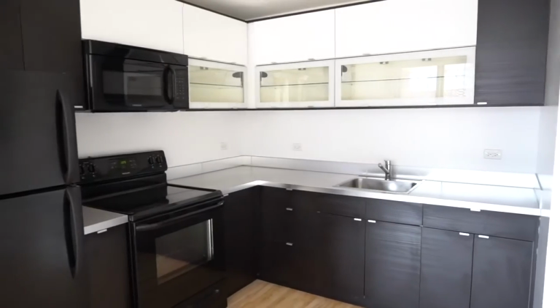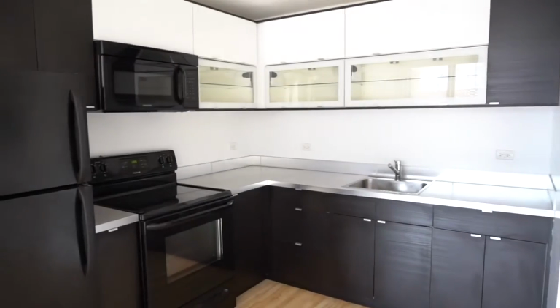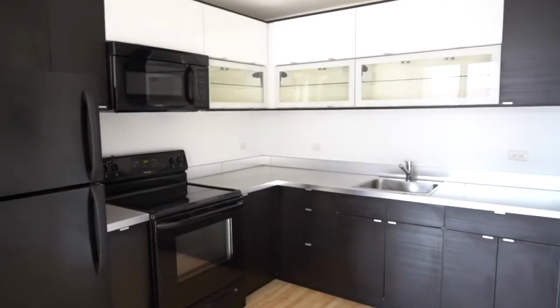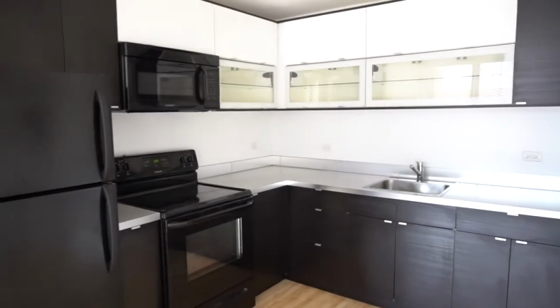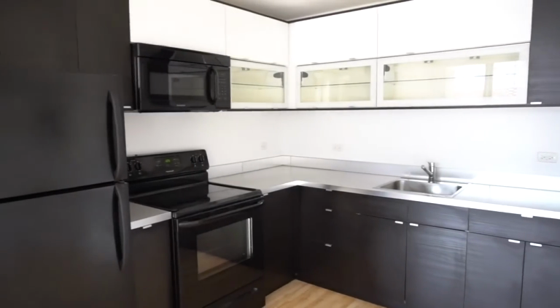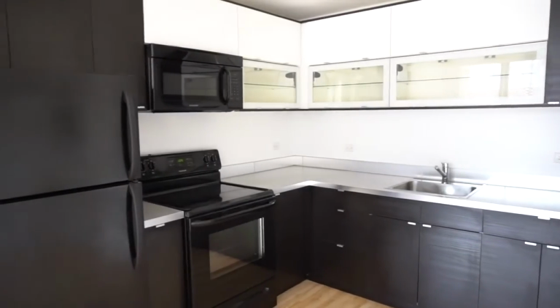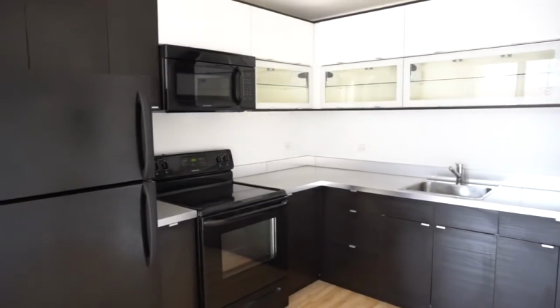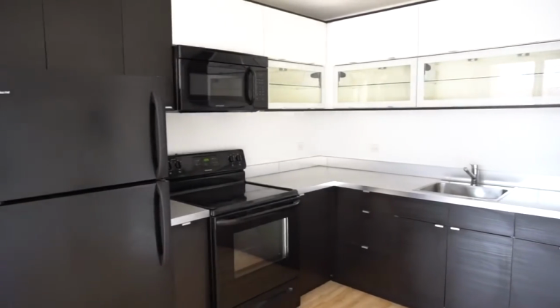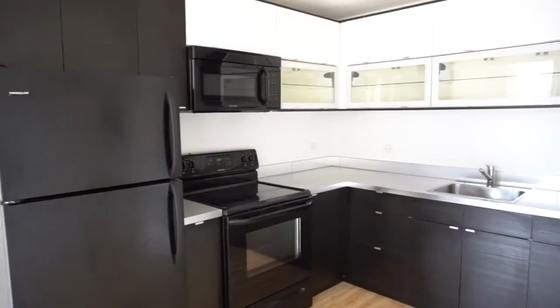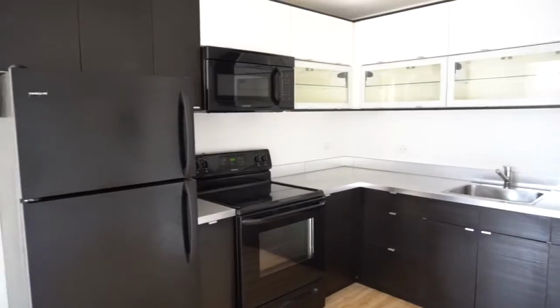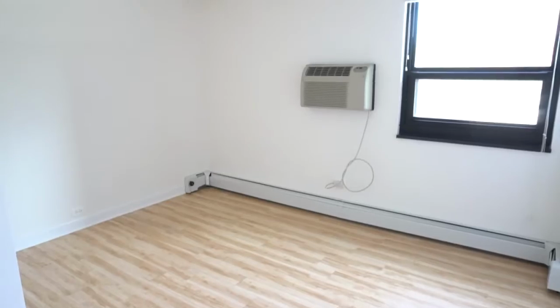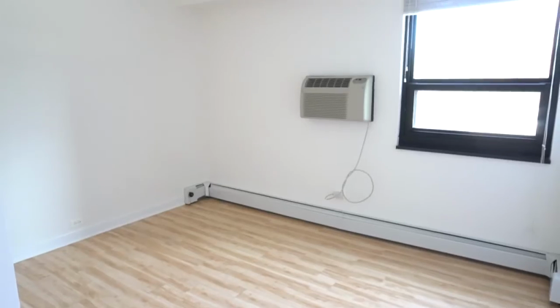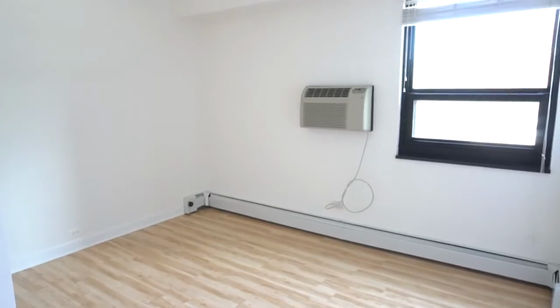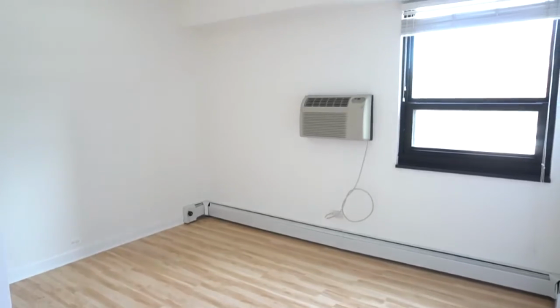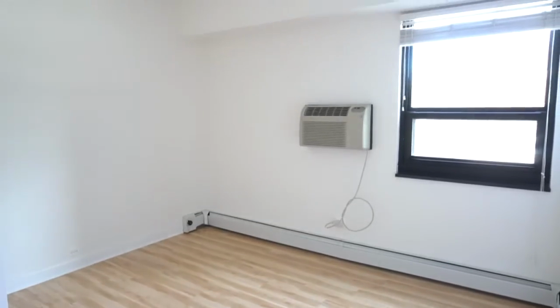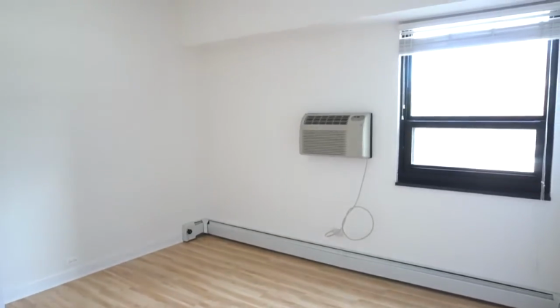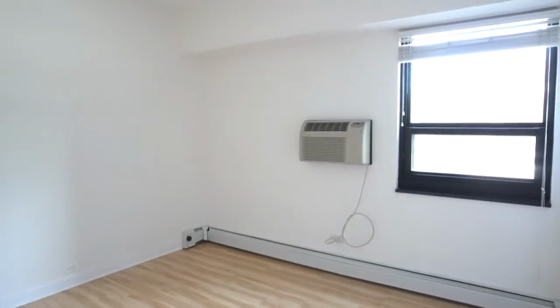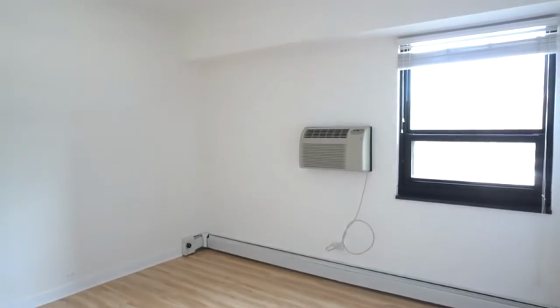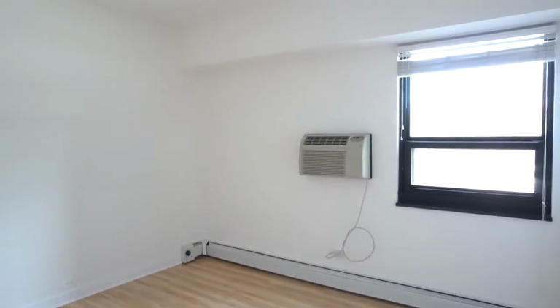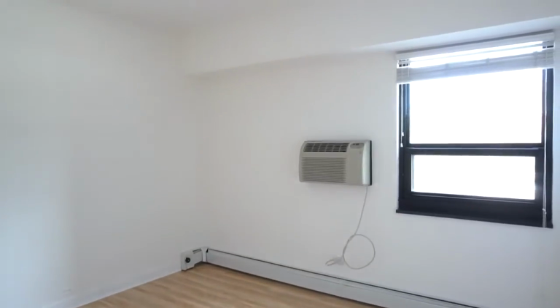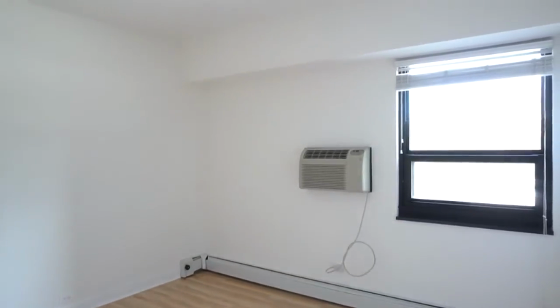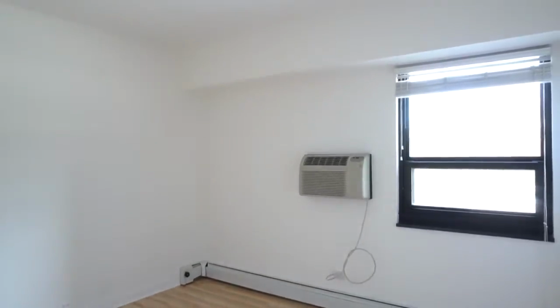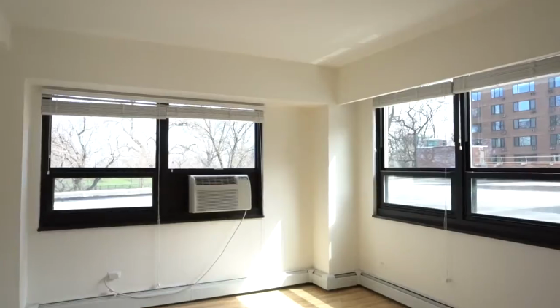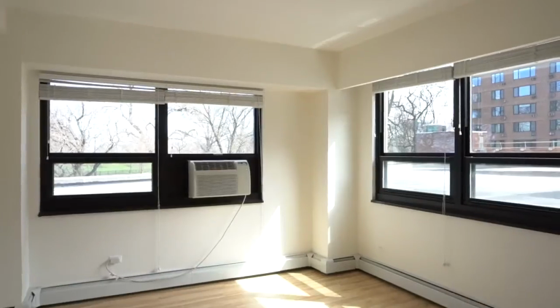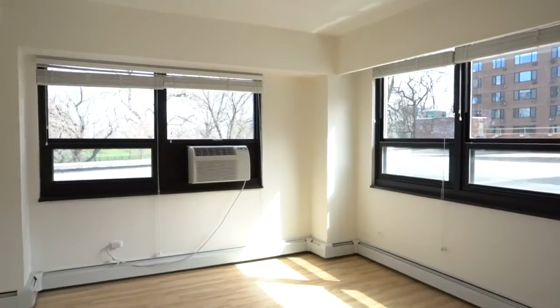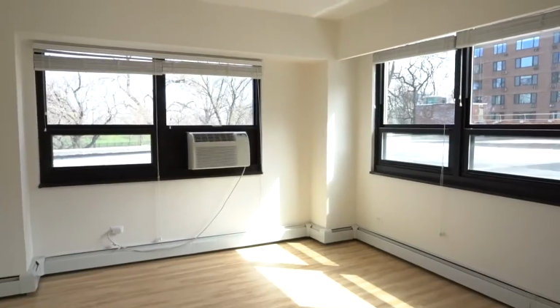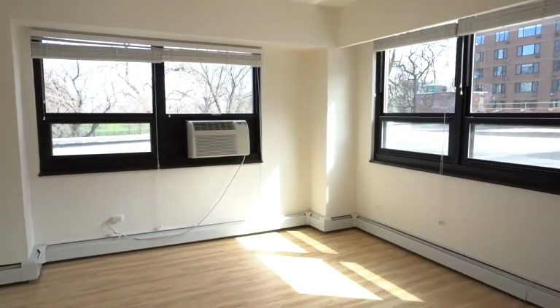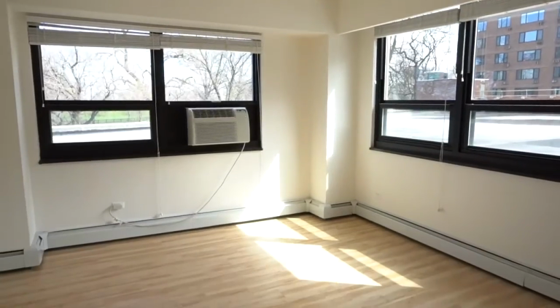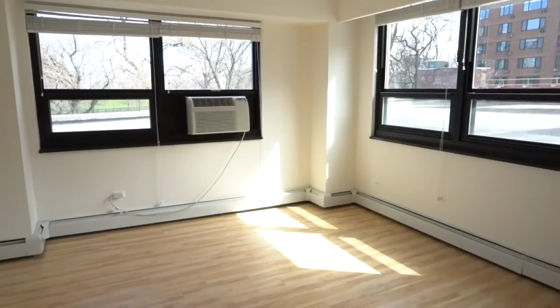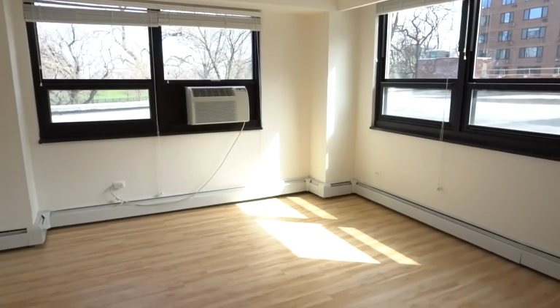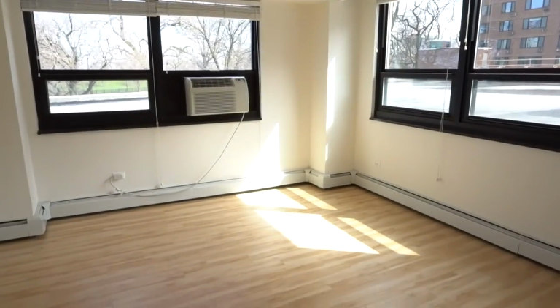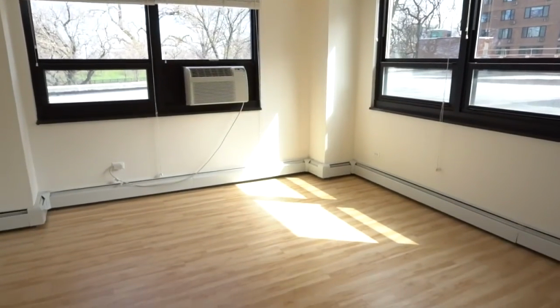First up: 3130 North Lakeshore Drive. Large, updated two bedrooms right on the lake.